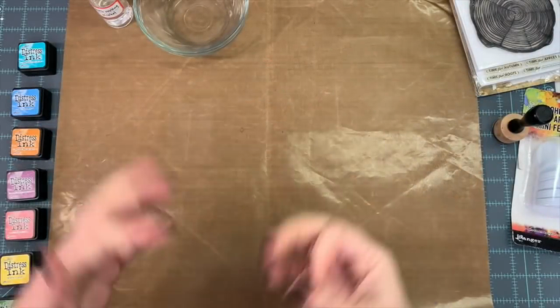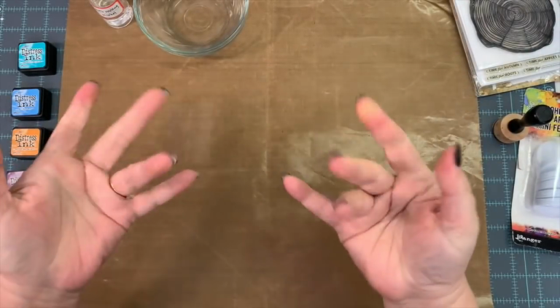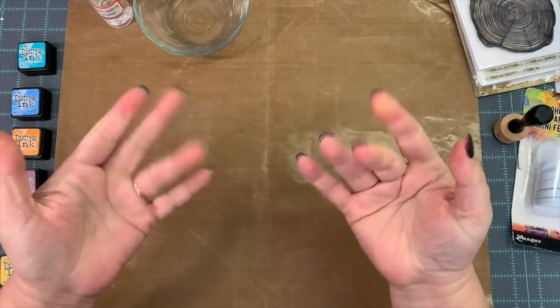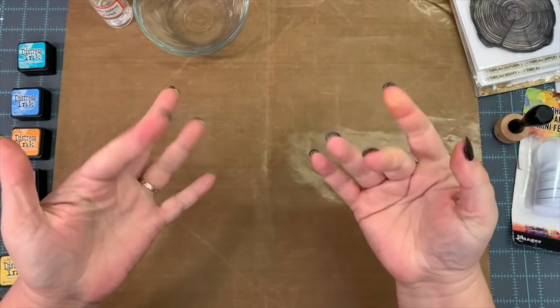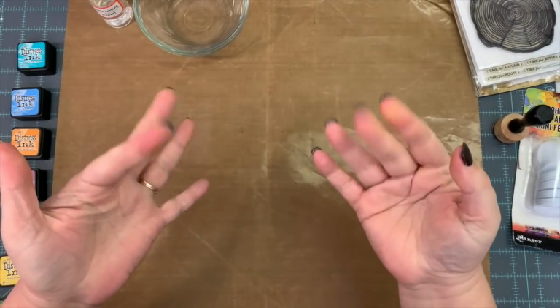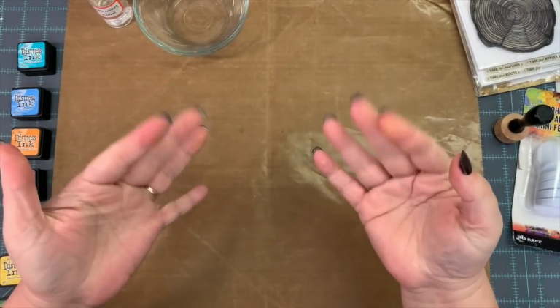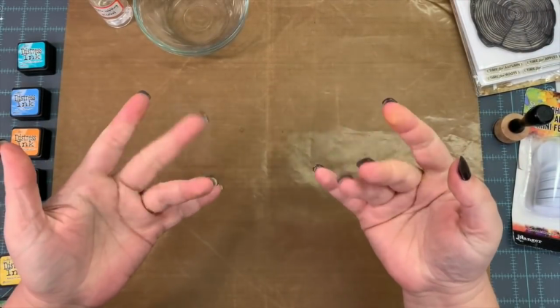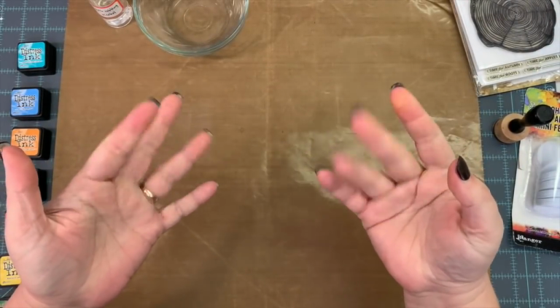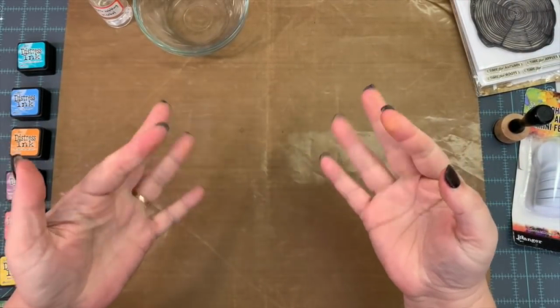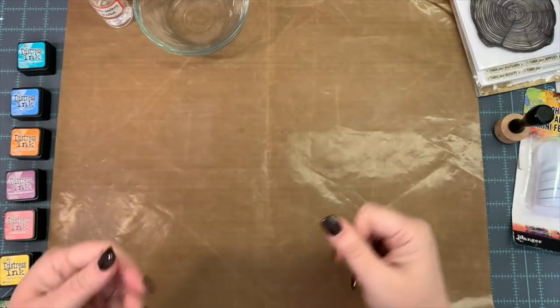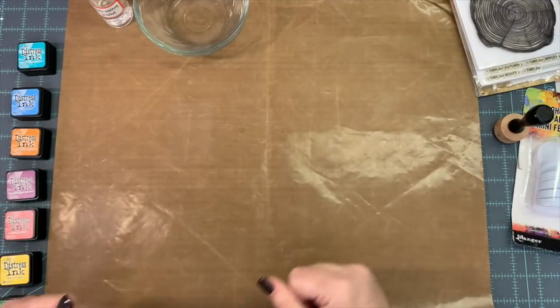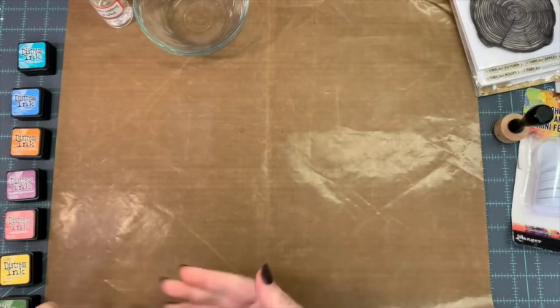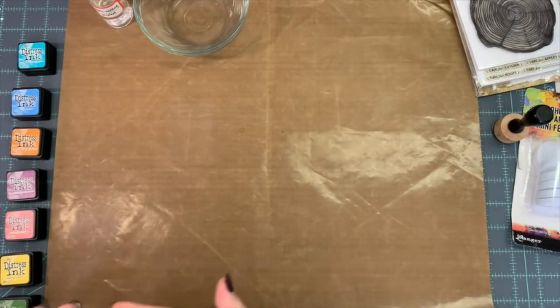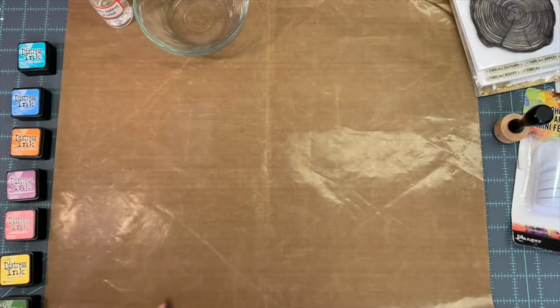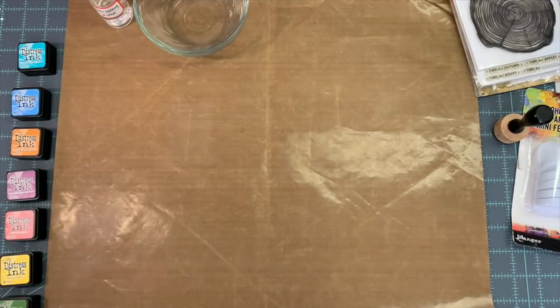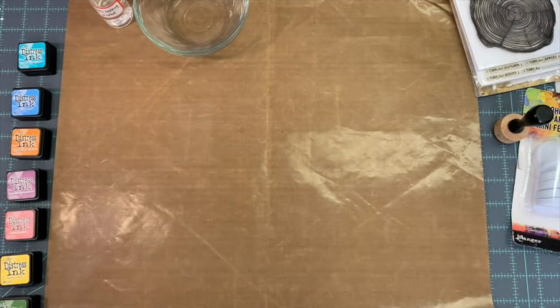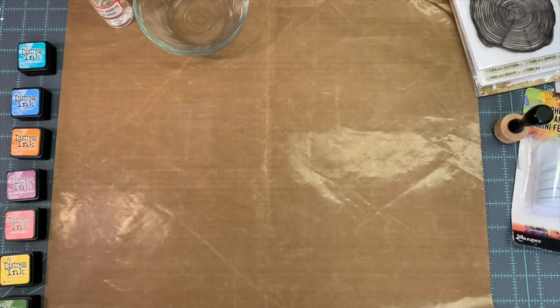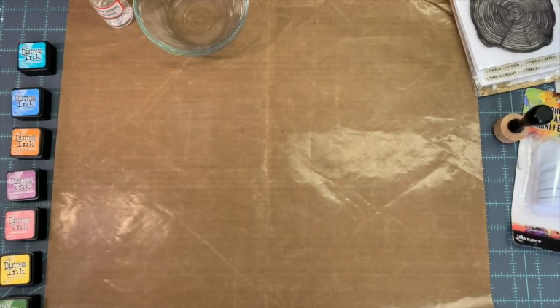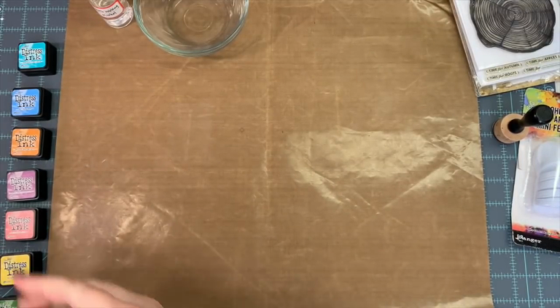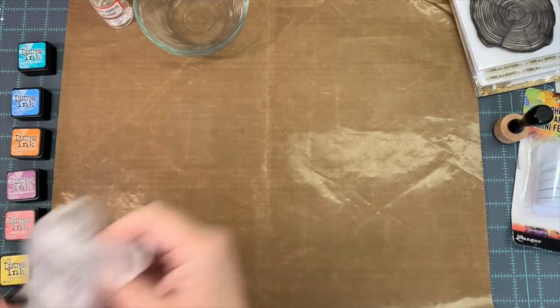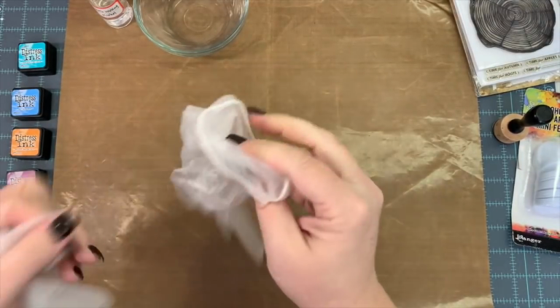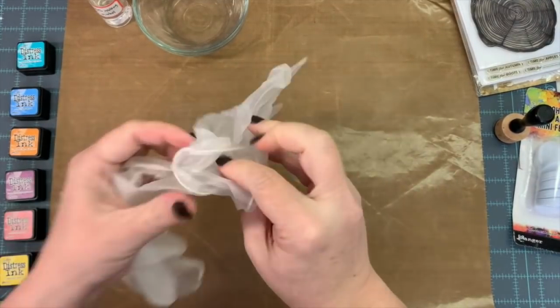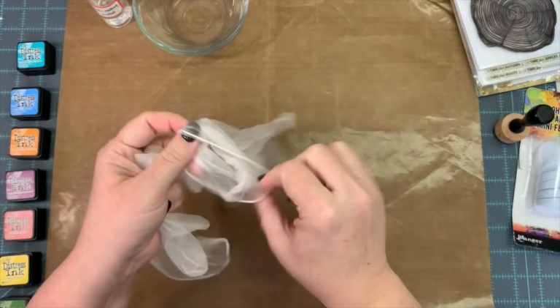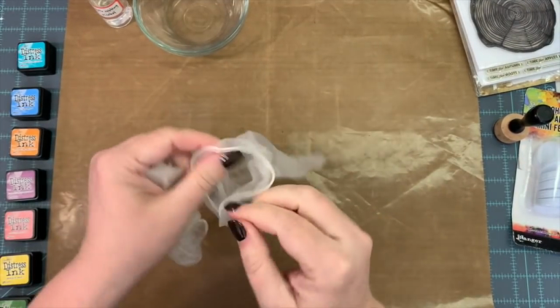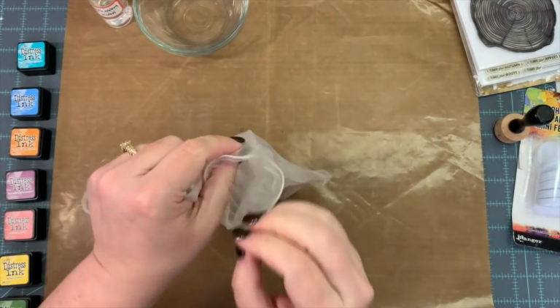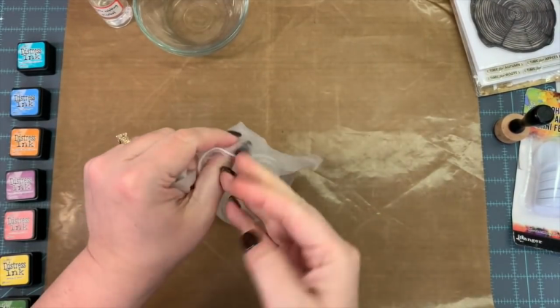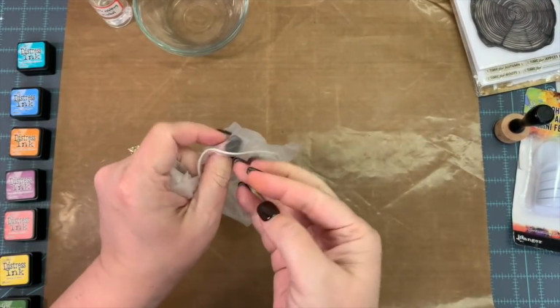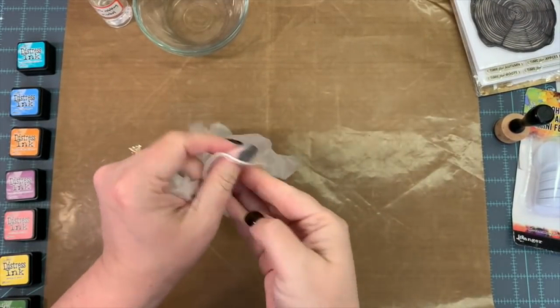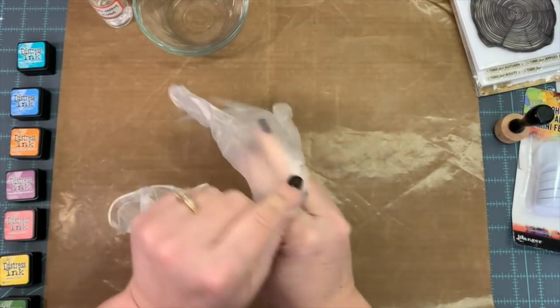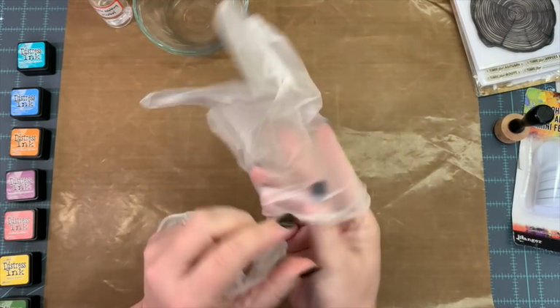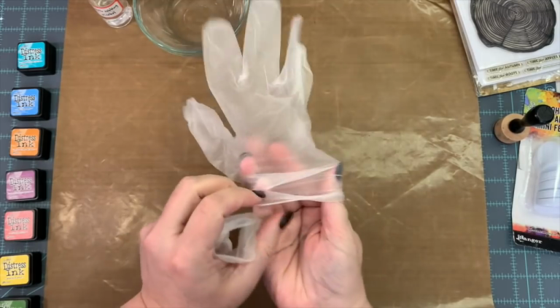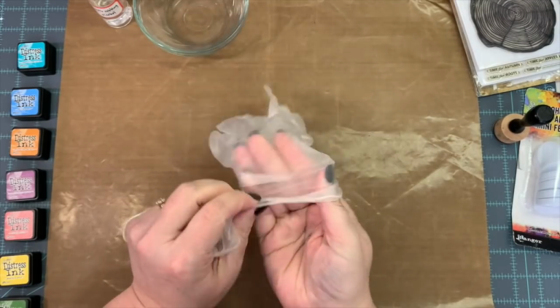Hey, hey everybody, this is Melina from scrapbookingwithme.com and me, Crafty Scrapper, here on YouTube and Instagram.